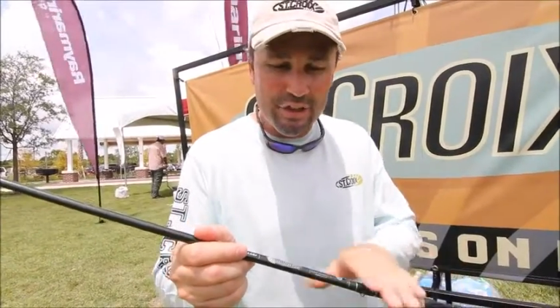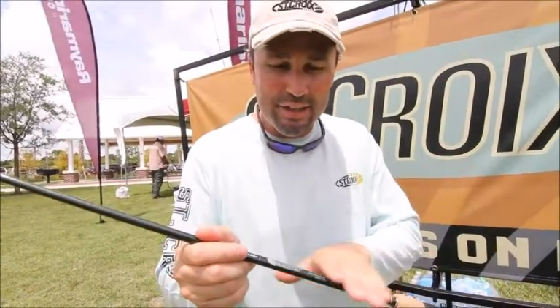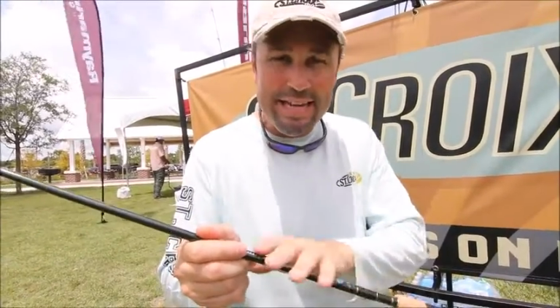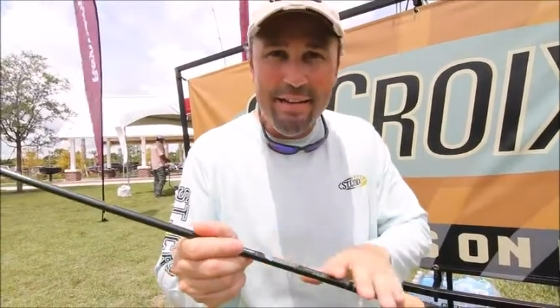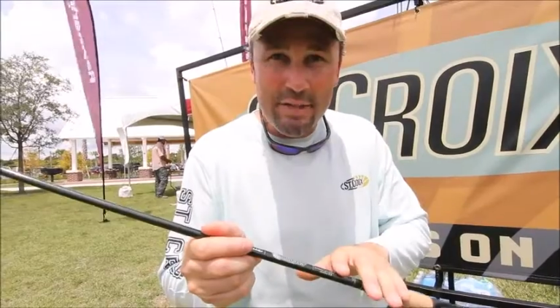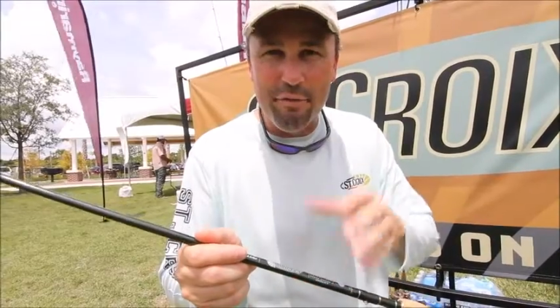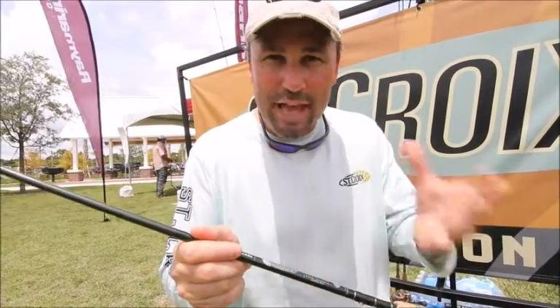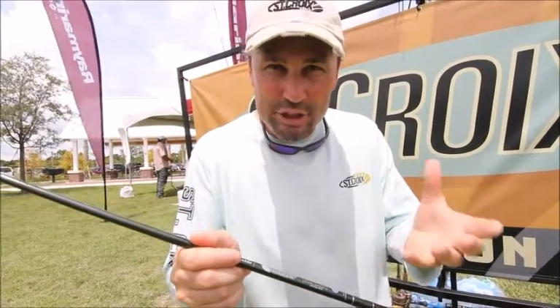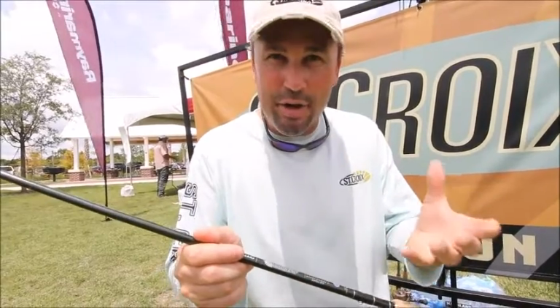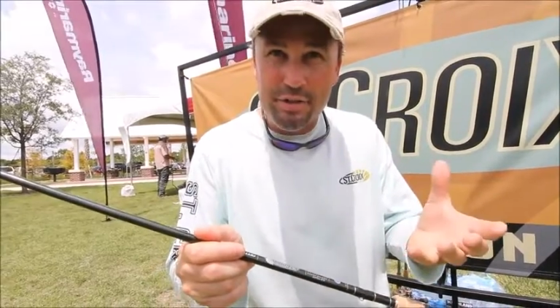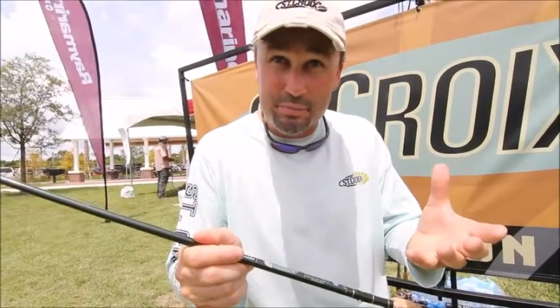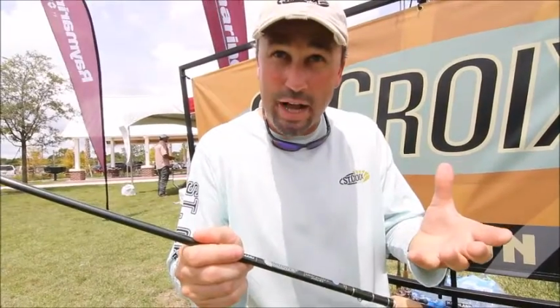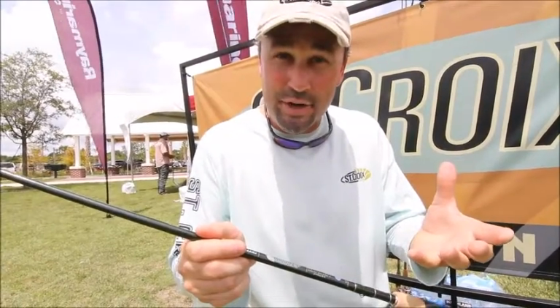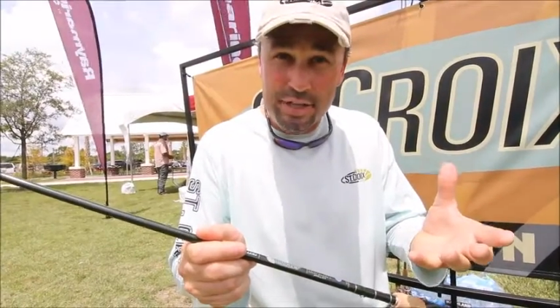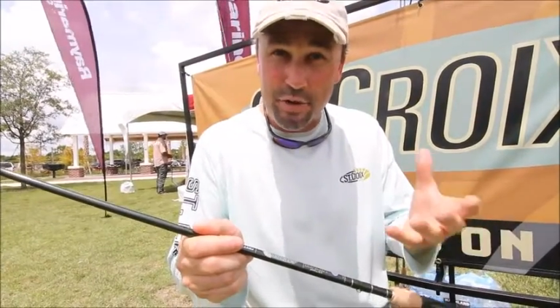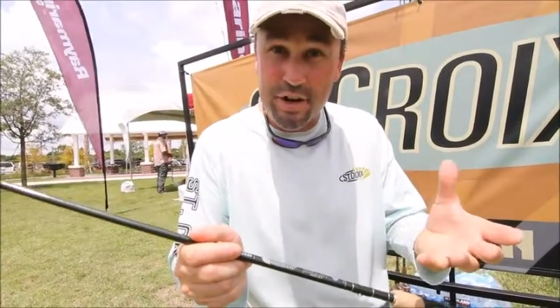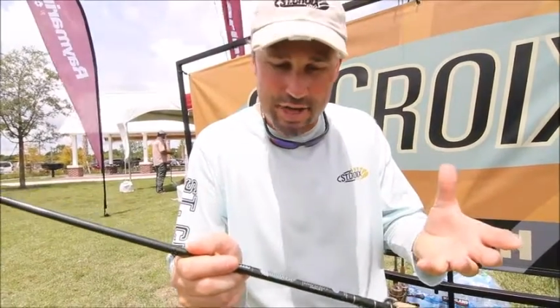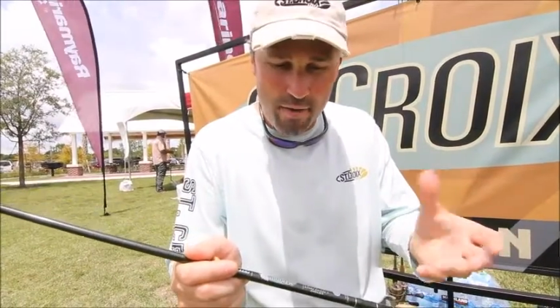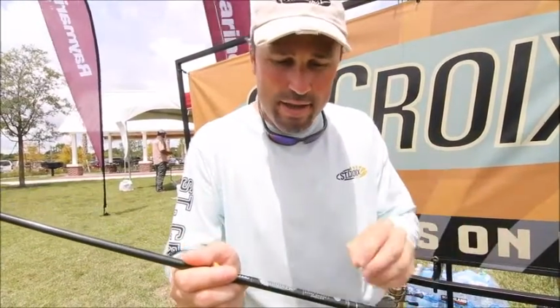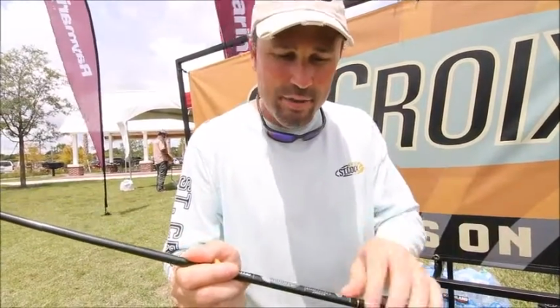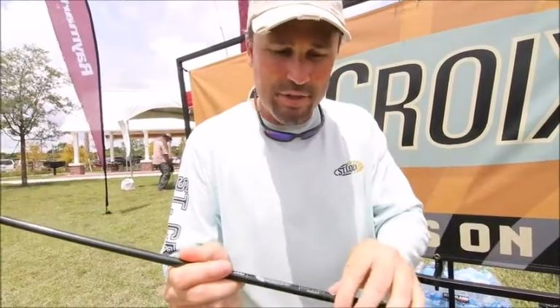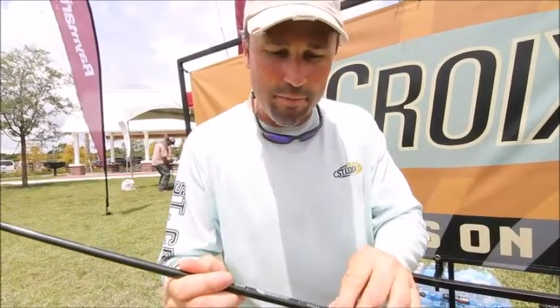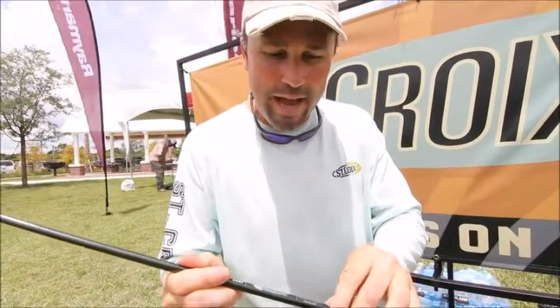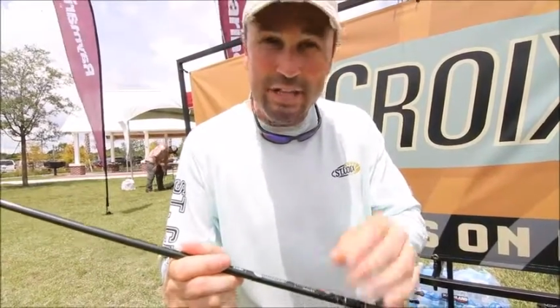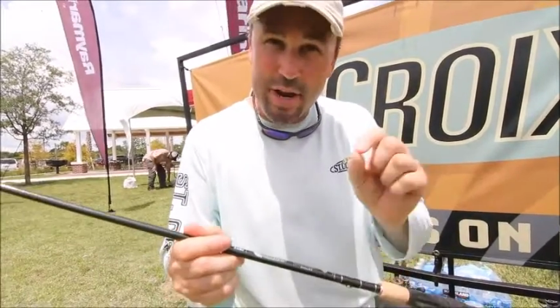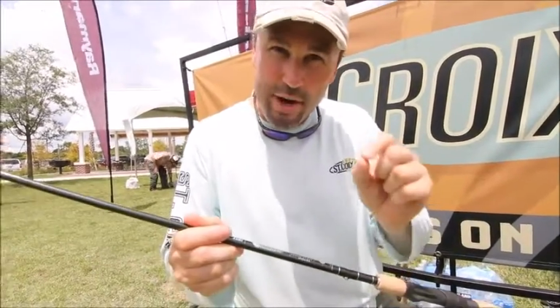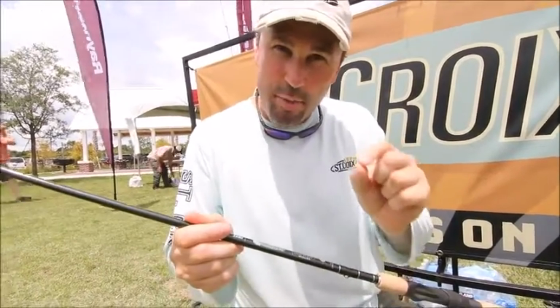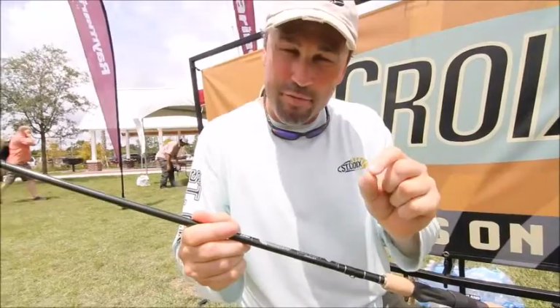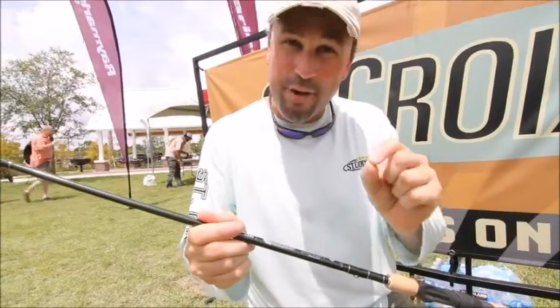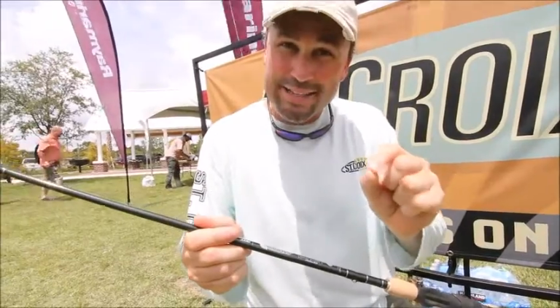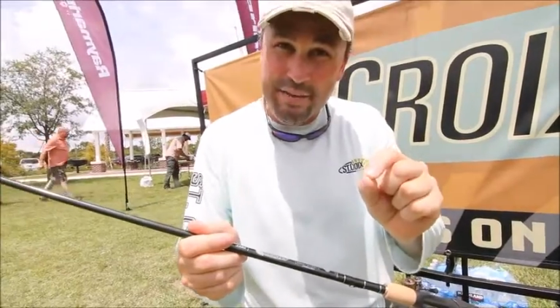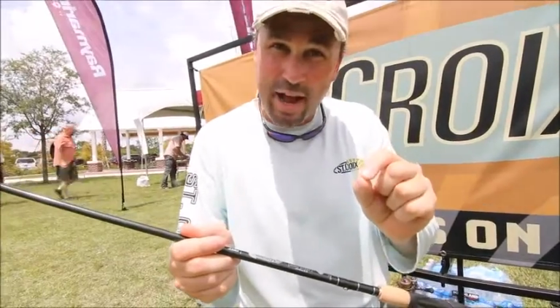Legend Elite has been a flagship in our rod series for years now, and uses our high strain rate carbon fiber SC5.